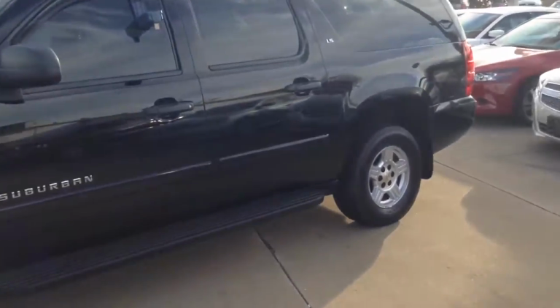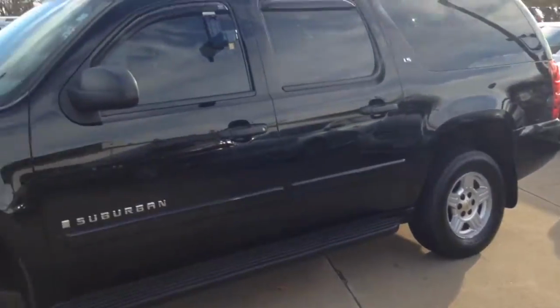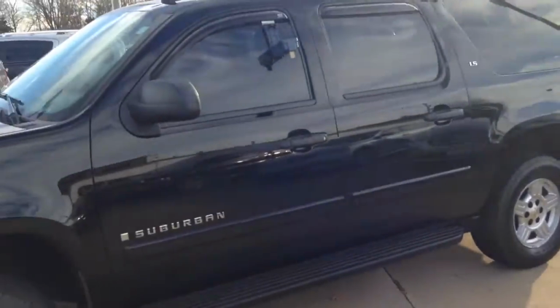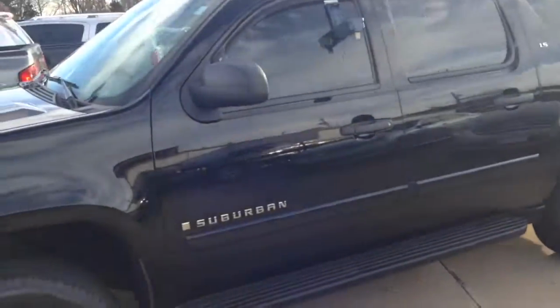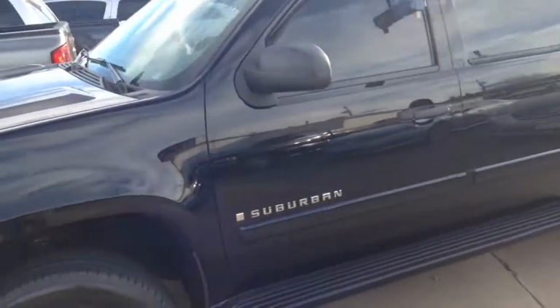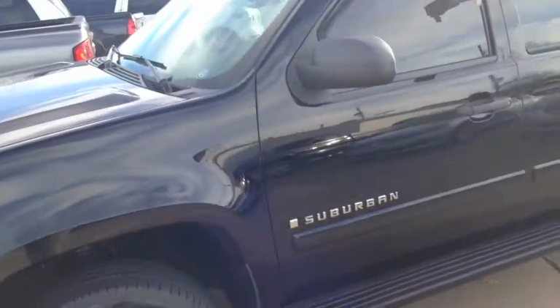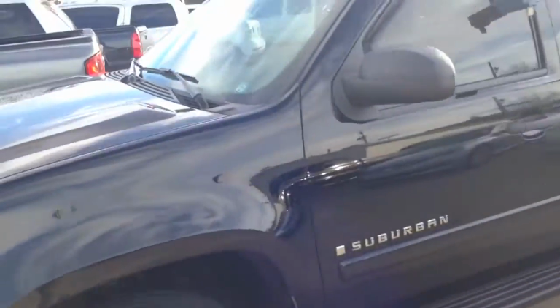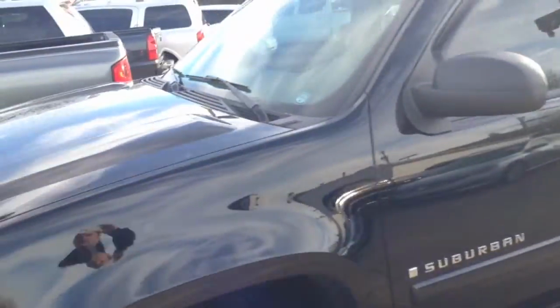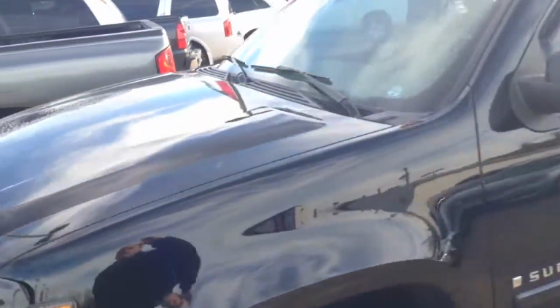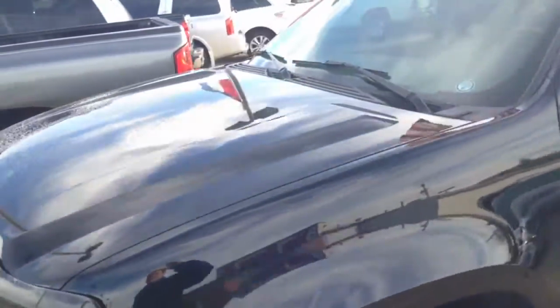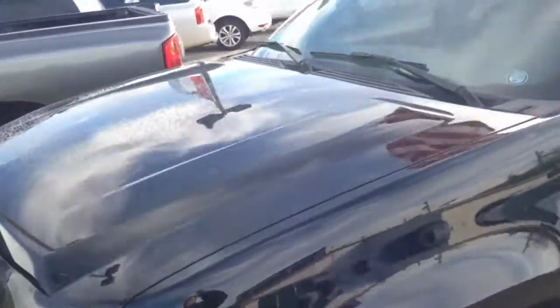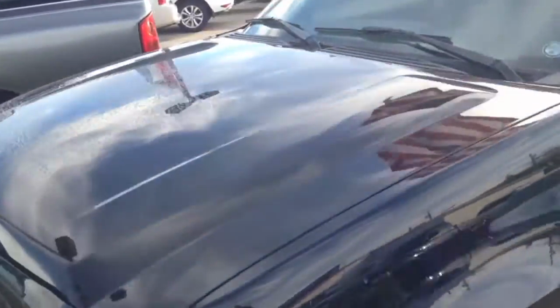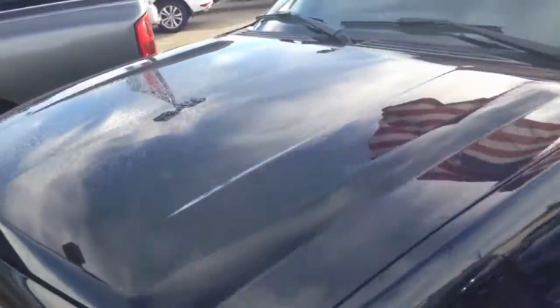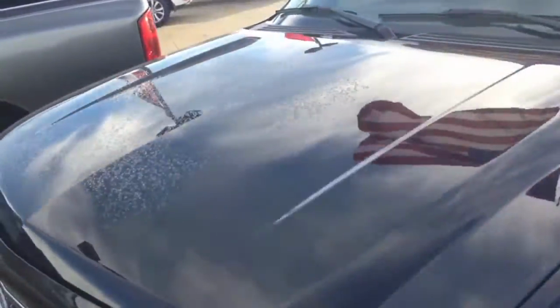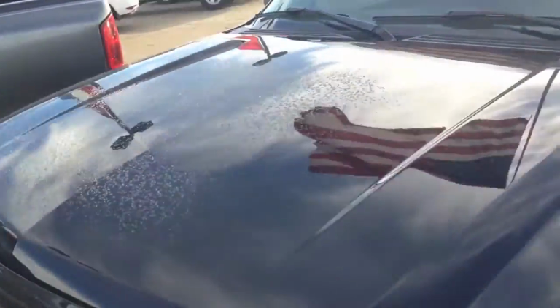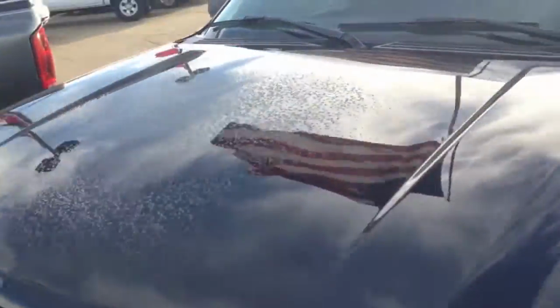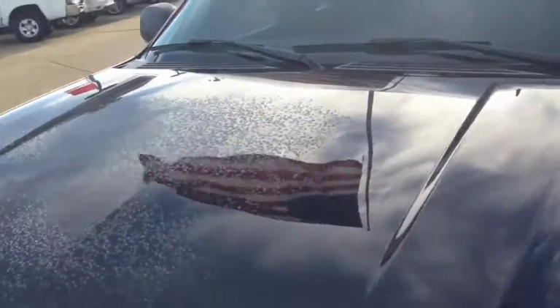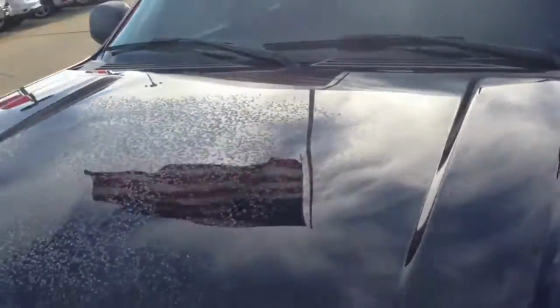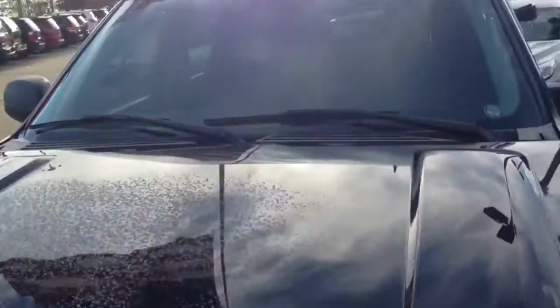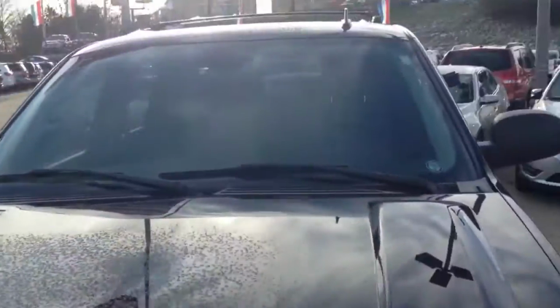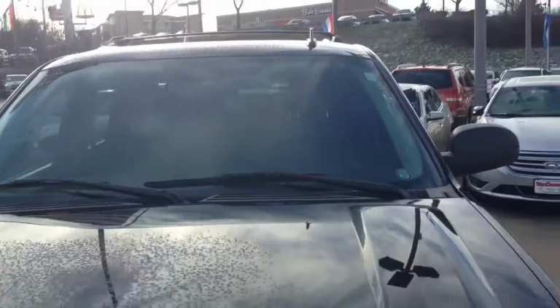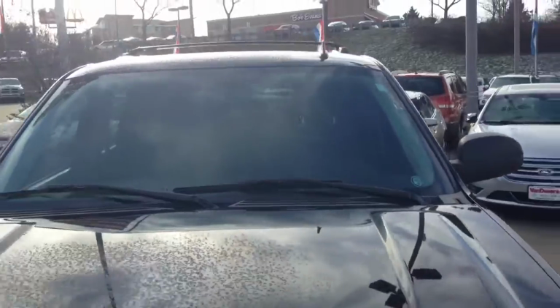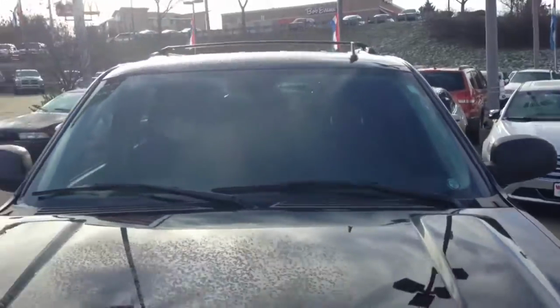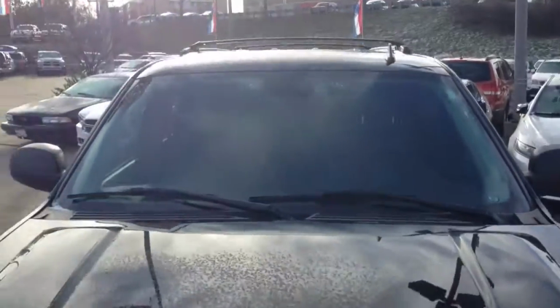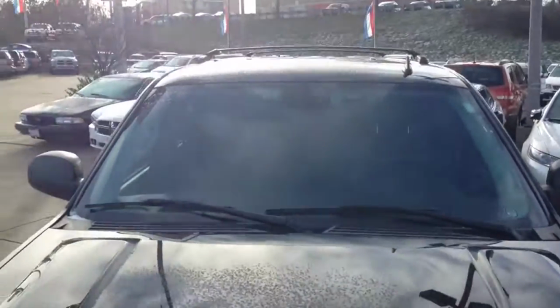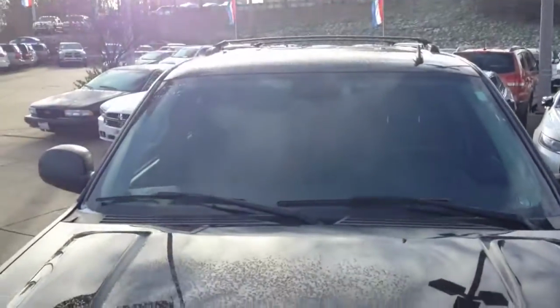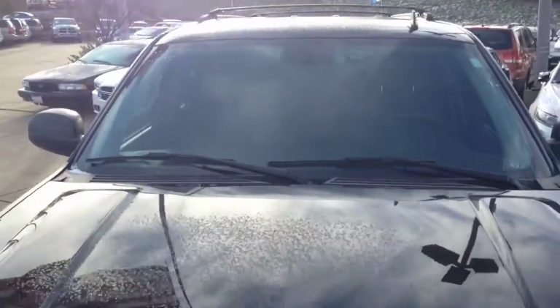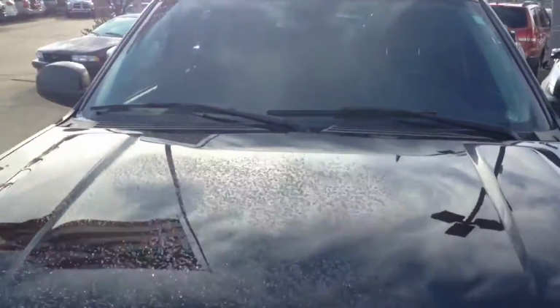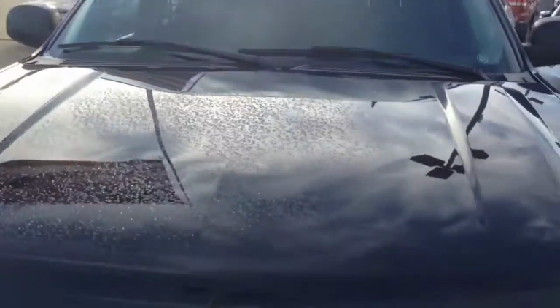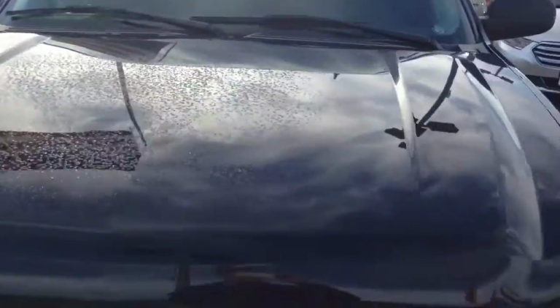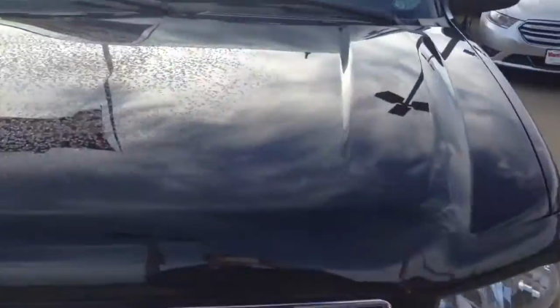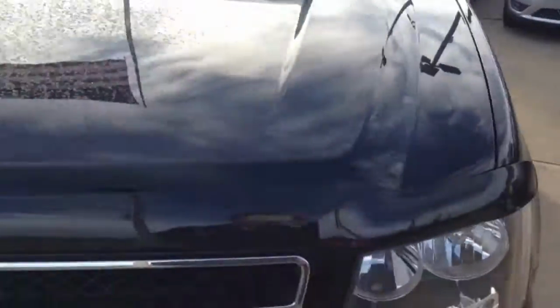There's a little bit of frost on the hood because it's about 20 degrees right now when I'm making this video. It's good old Ohio for you.